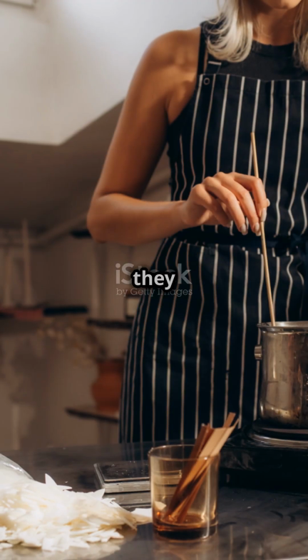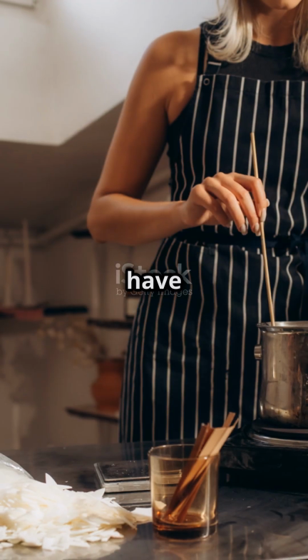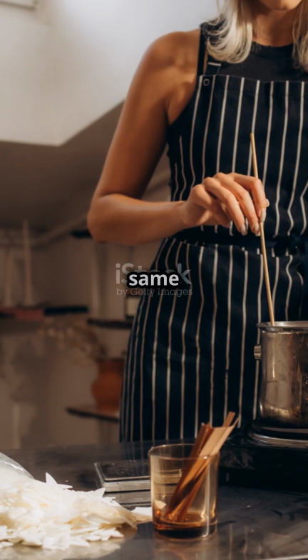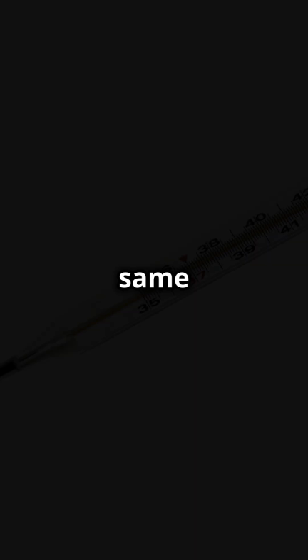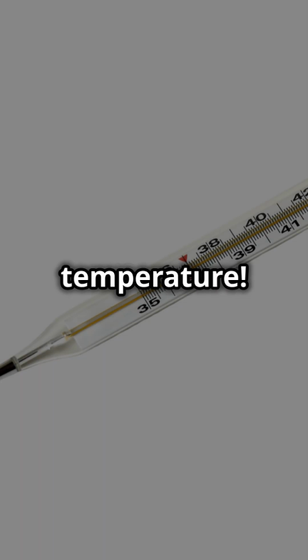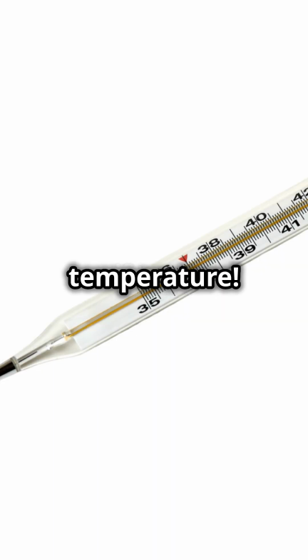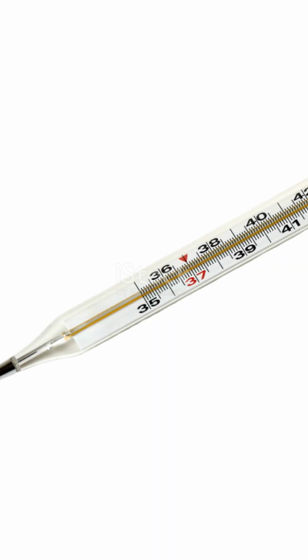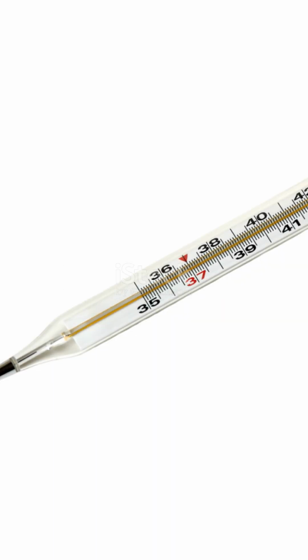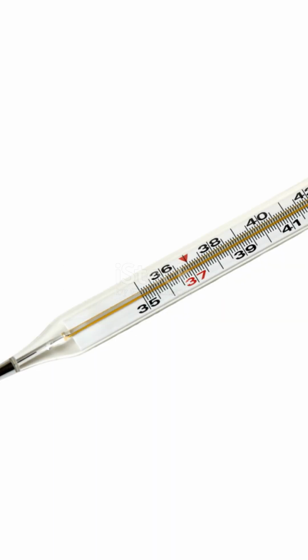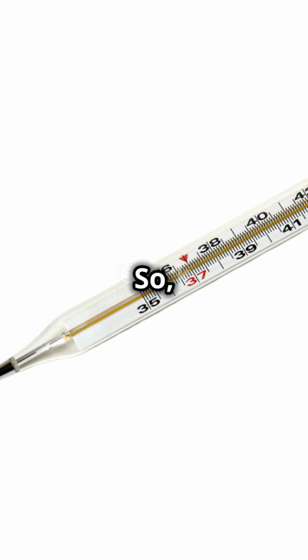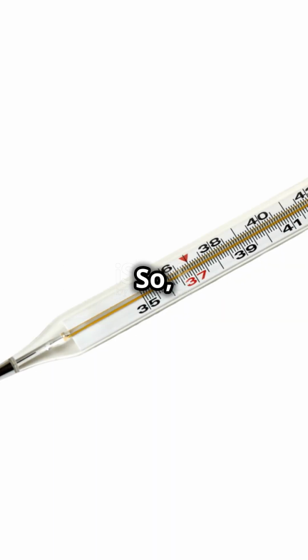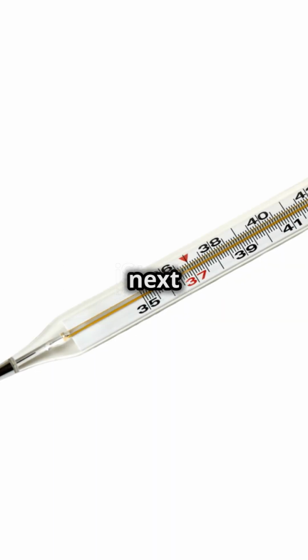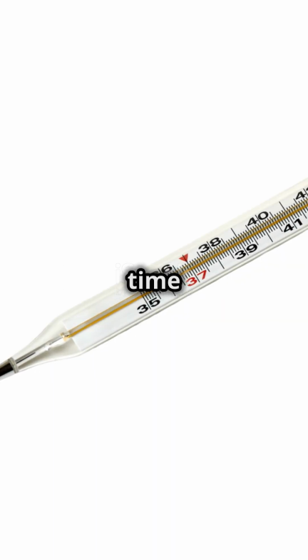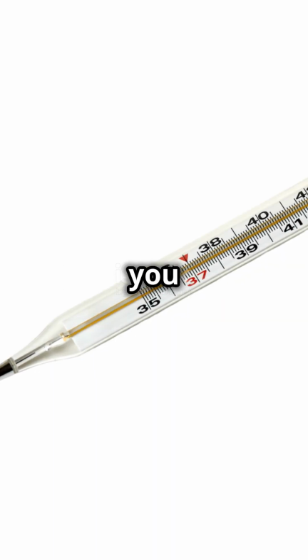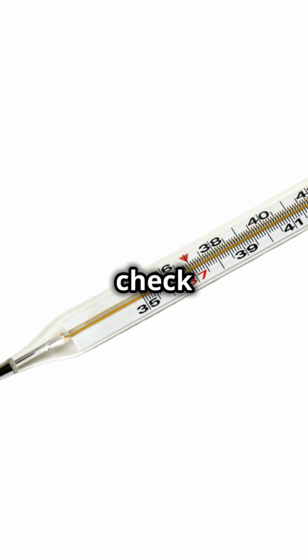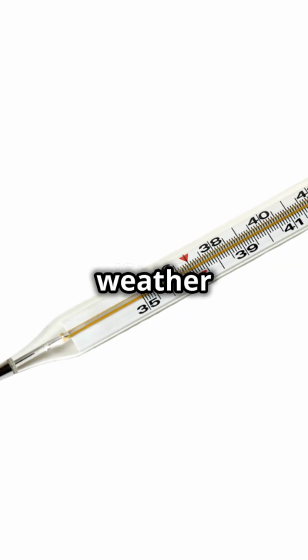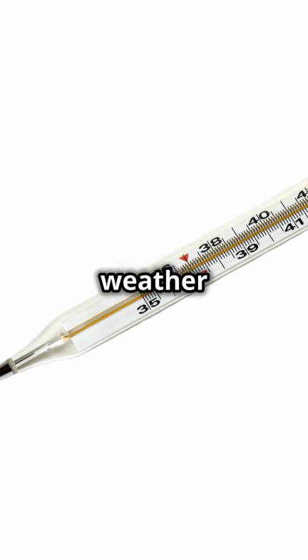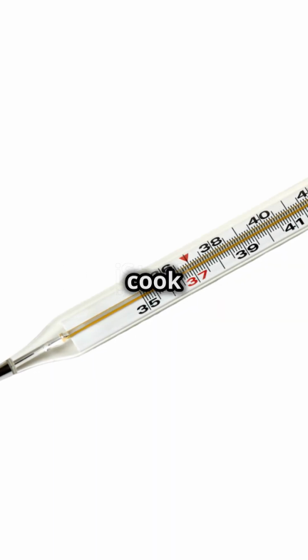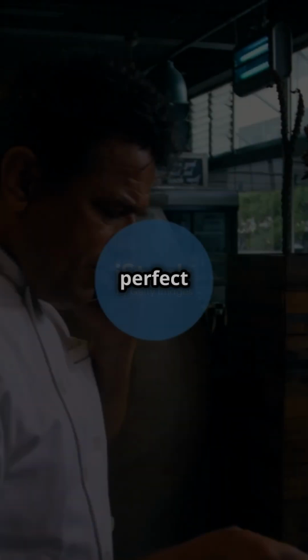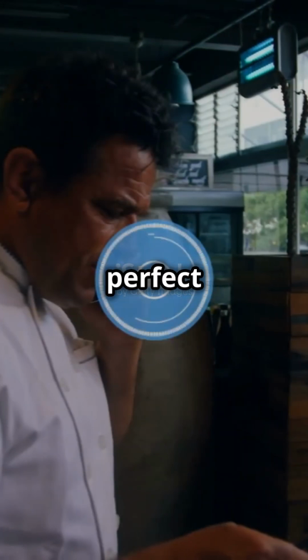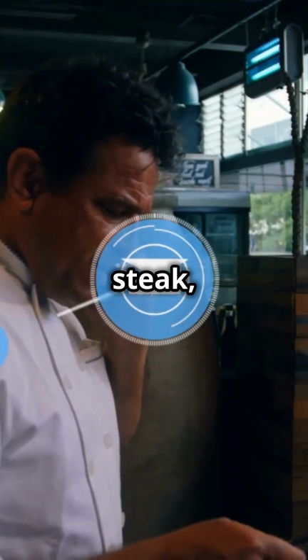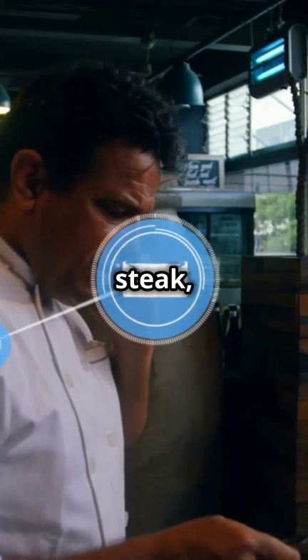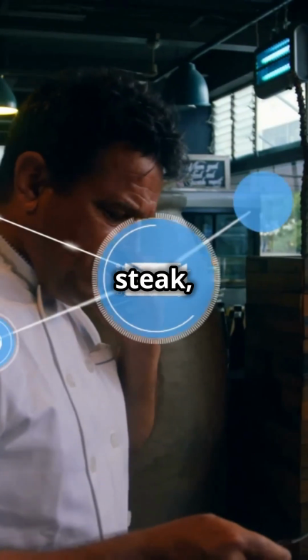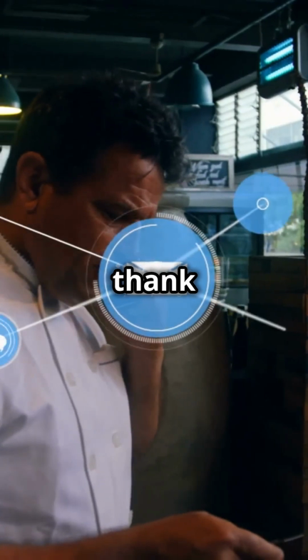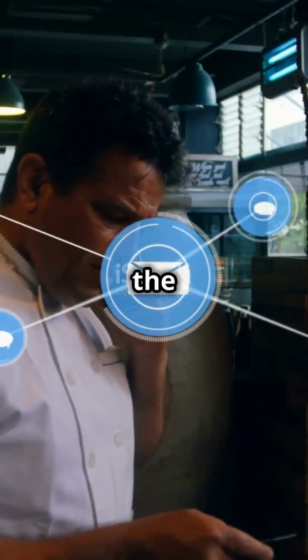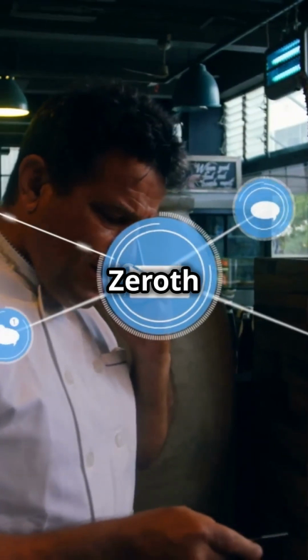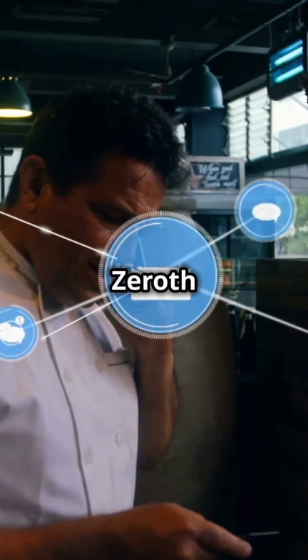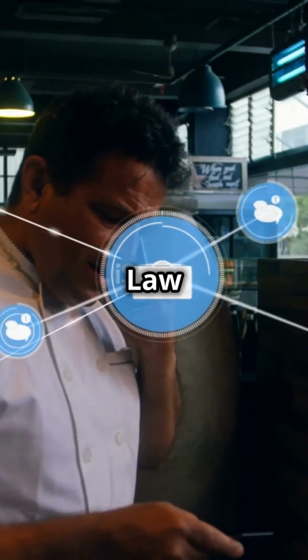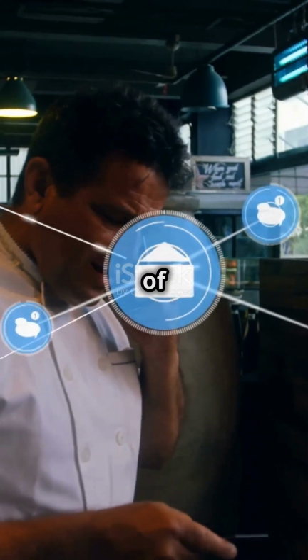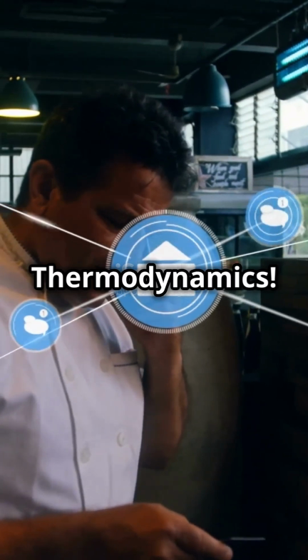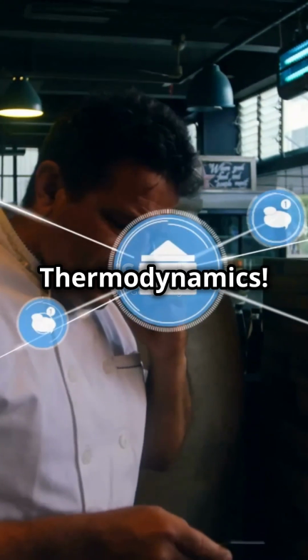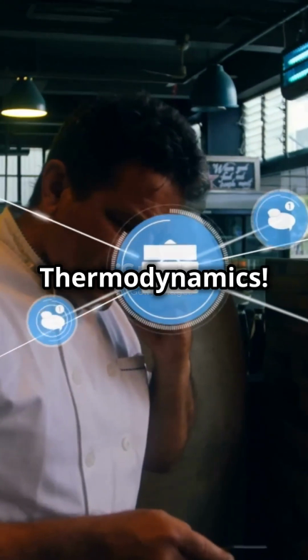So next time you check the weather or cook a perfect steak, thank the zeroth law of thermodynamics.